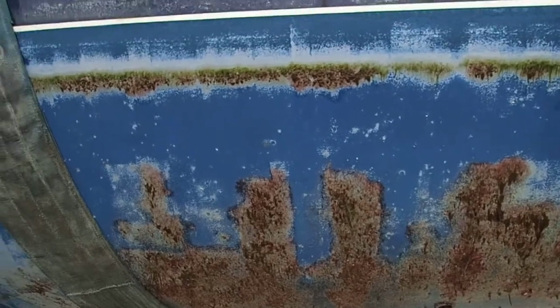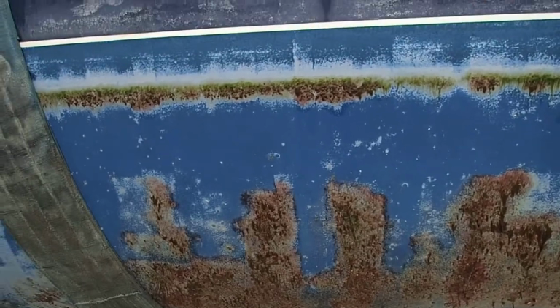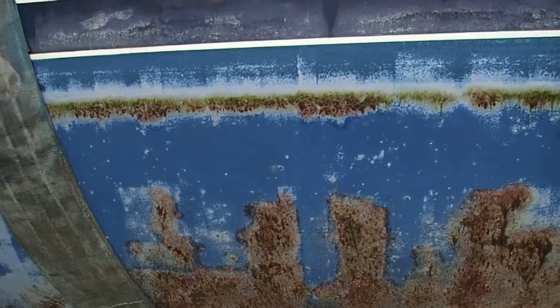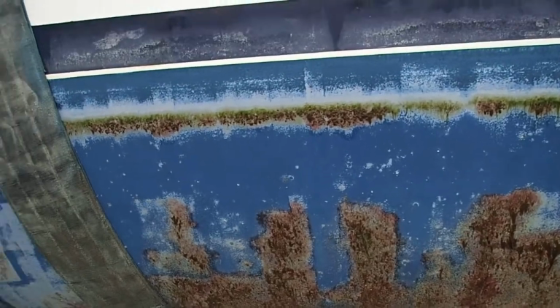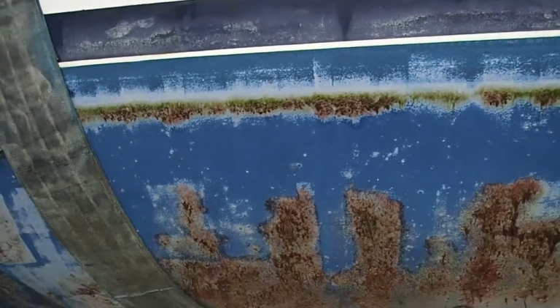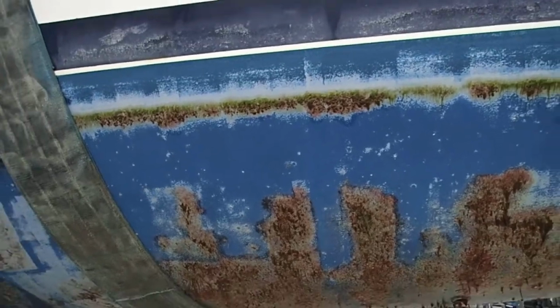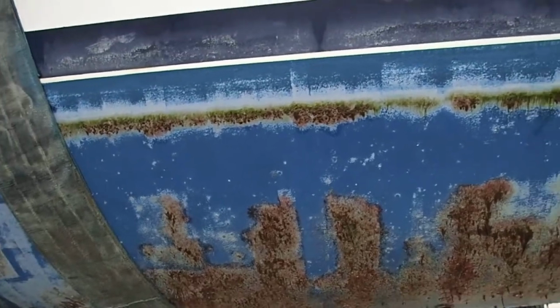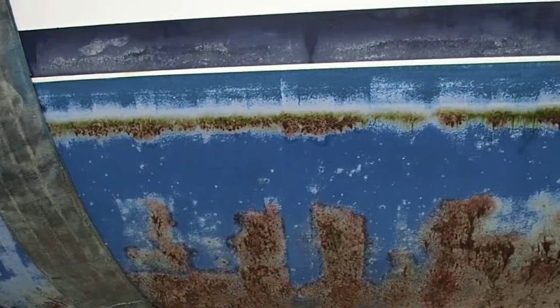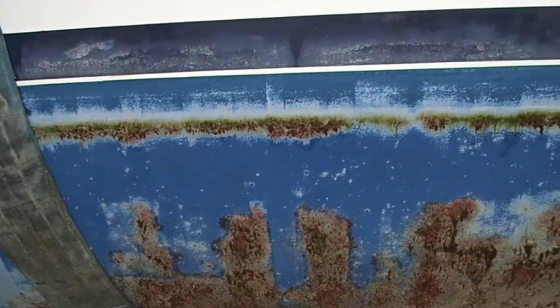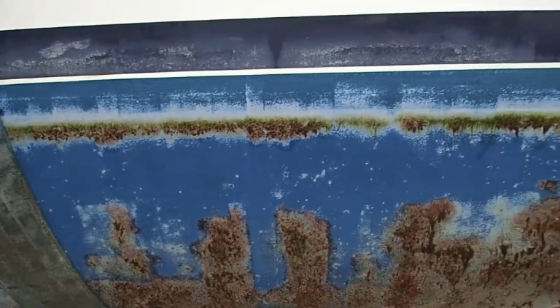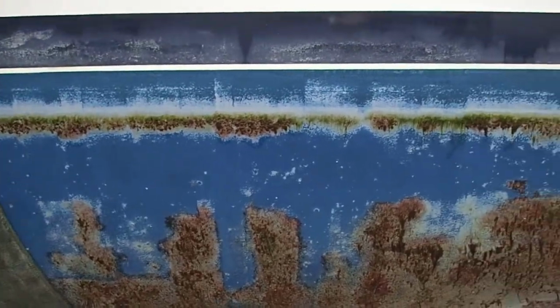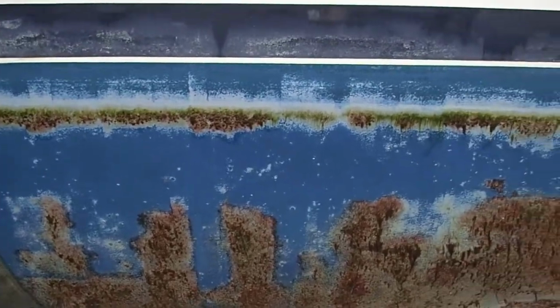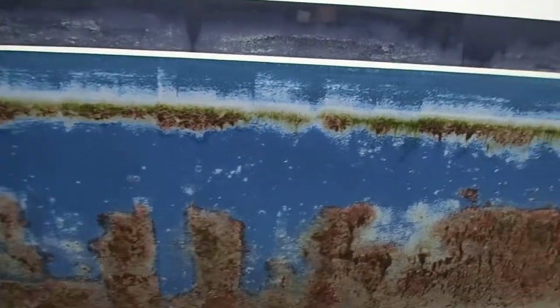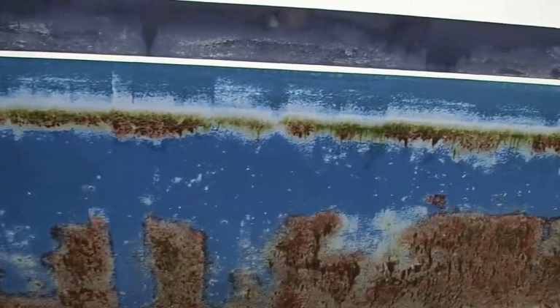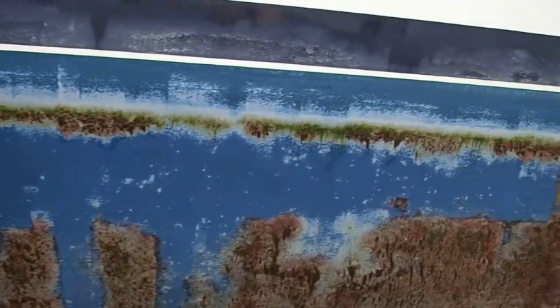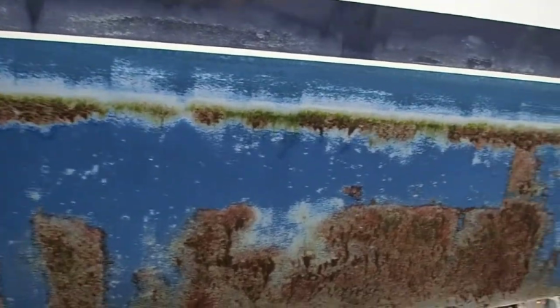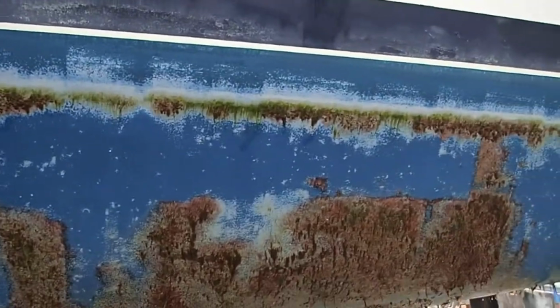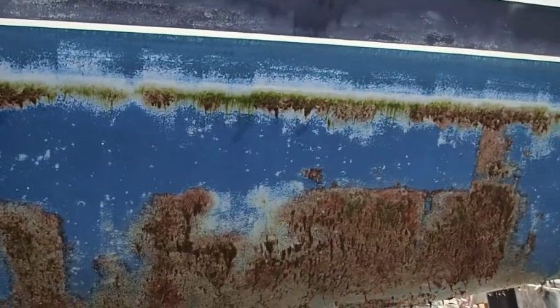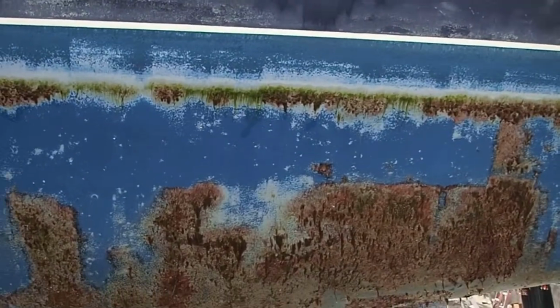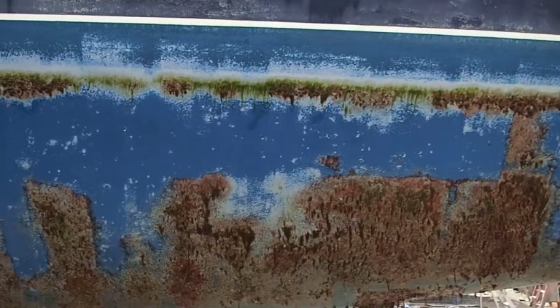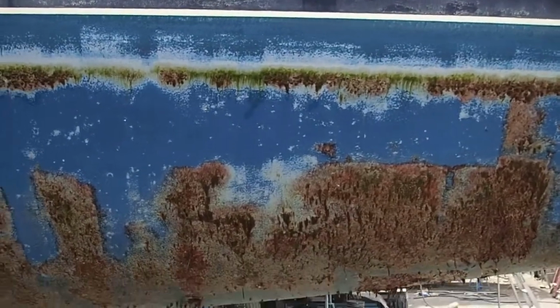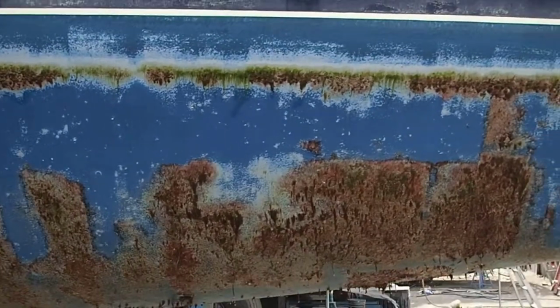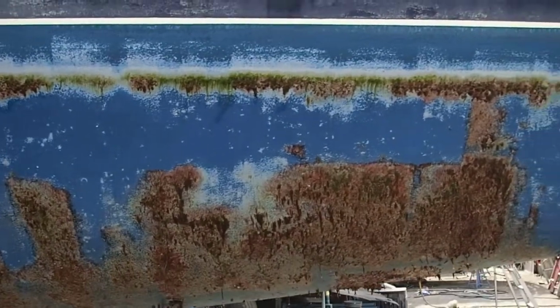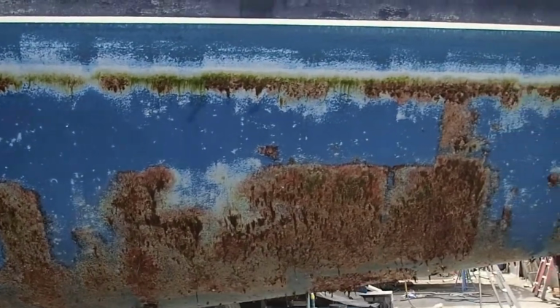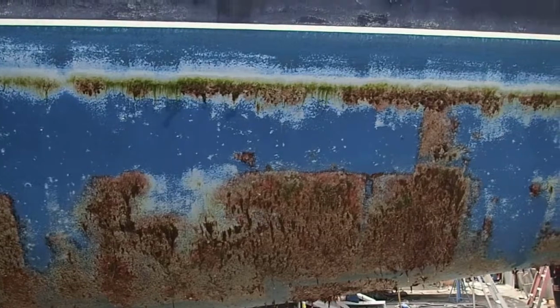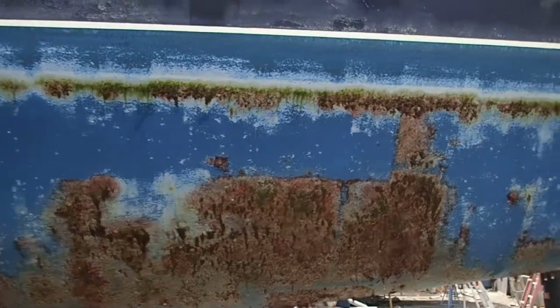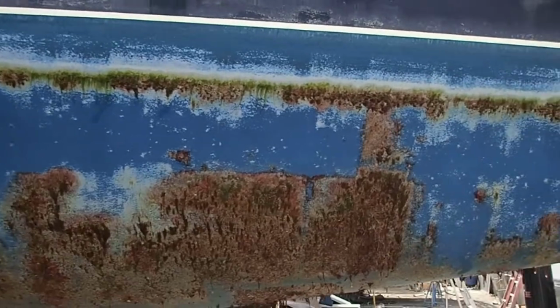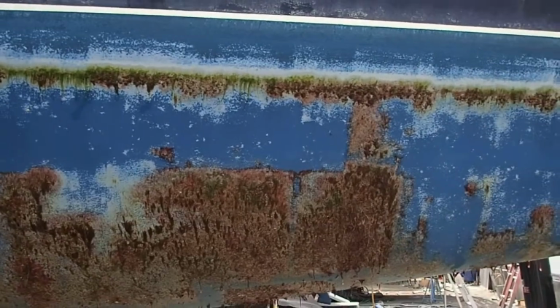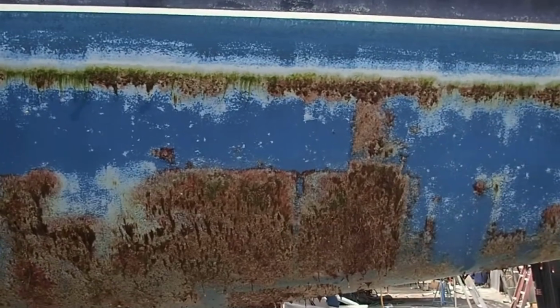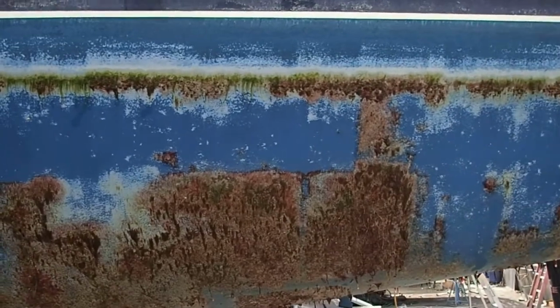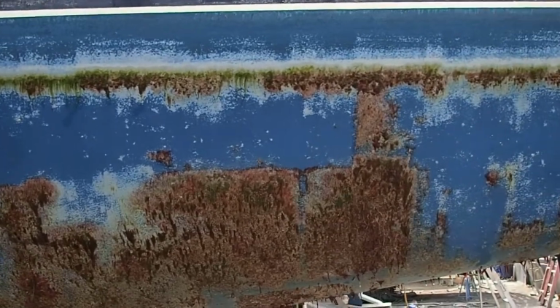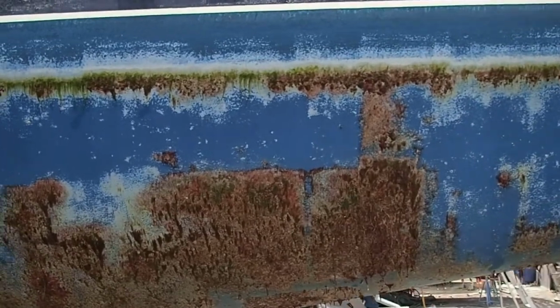Yeah, paint's not supposed to look like that after — what, April? So one year.